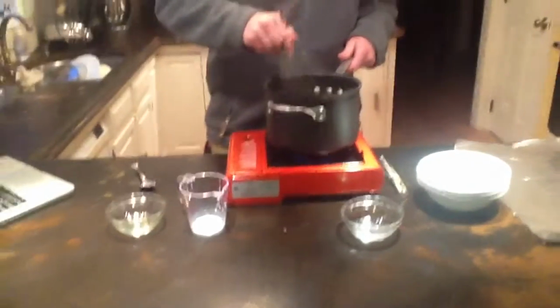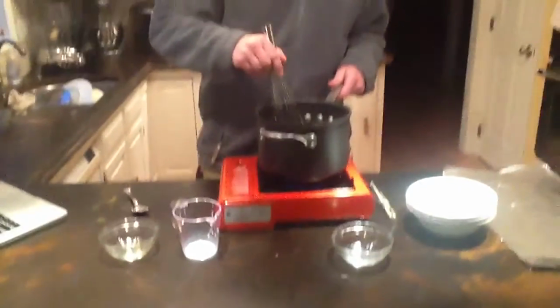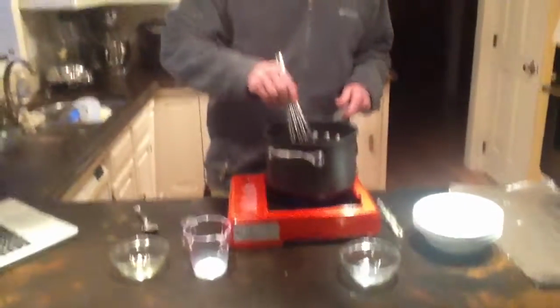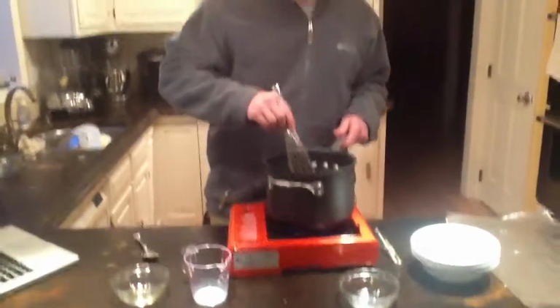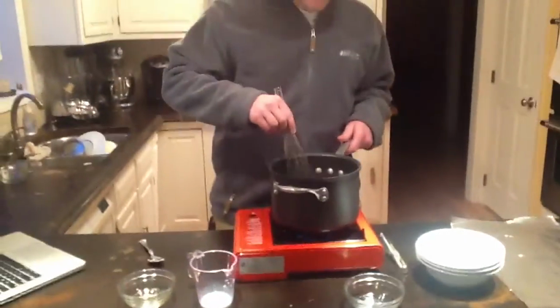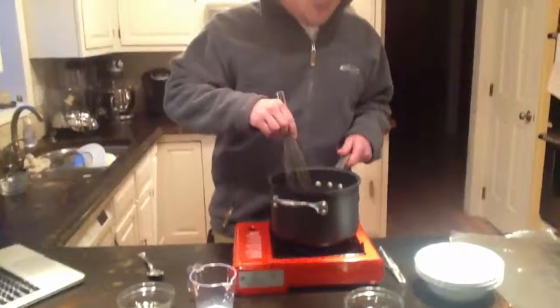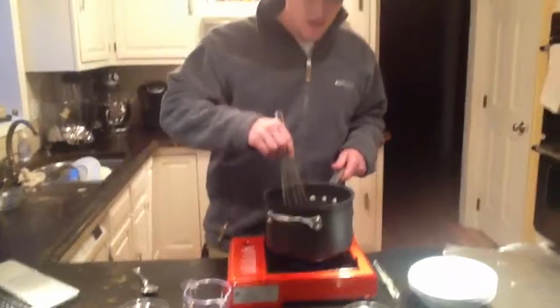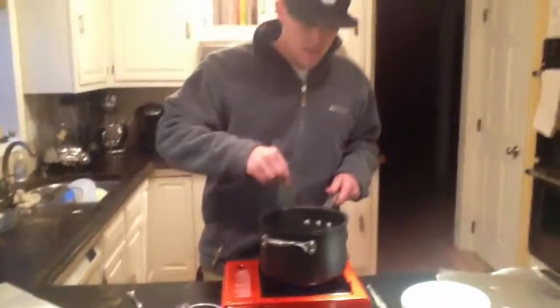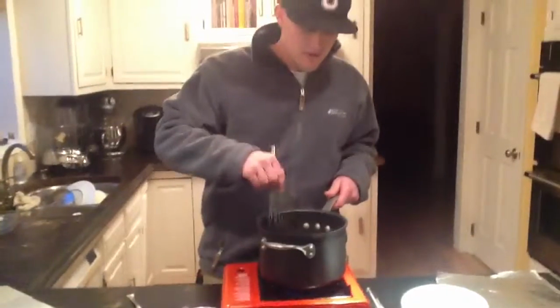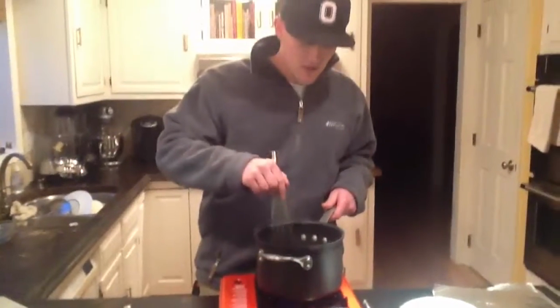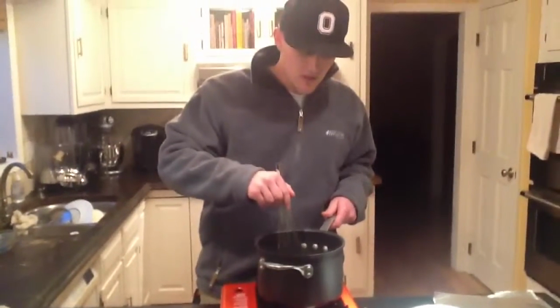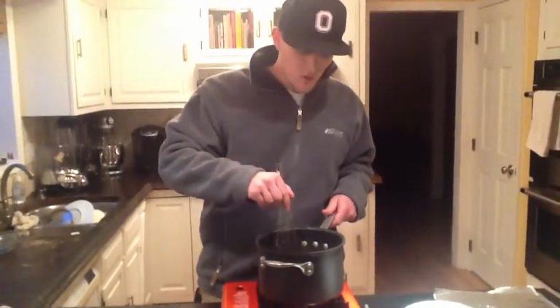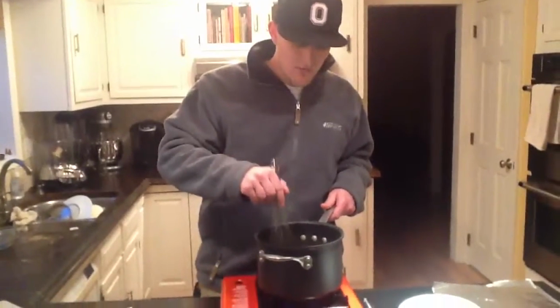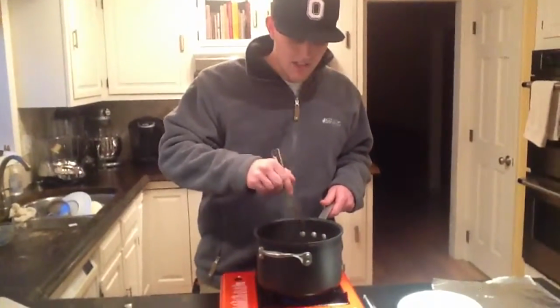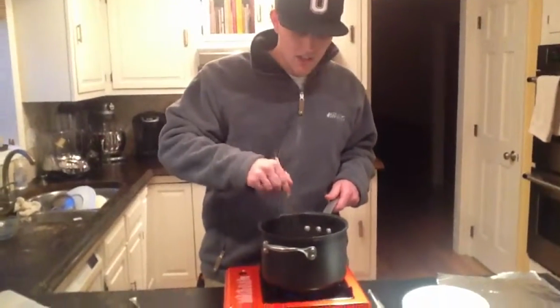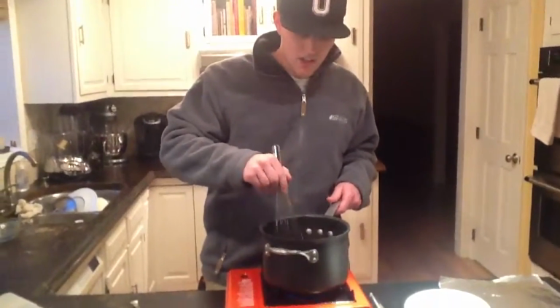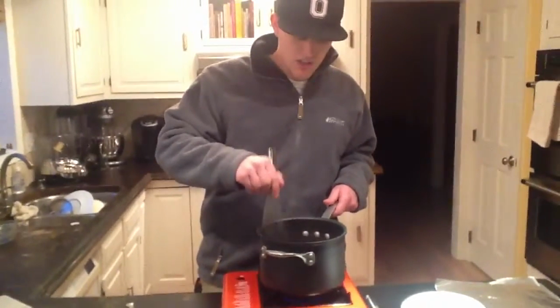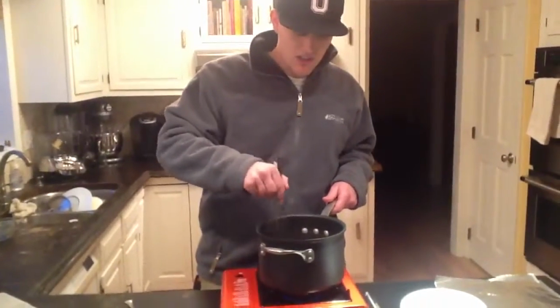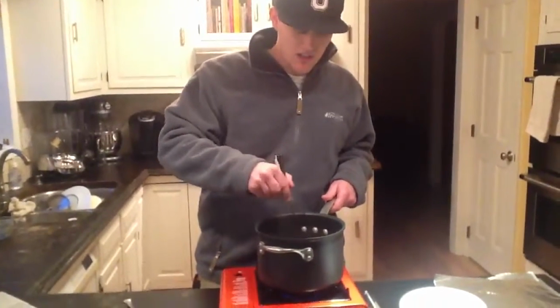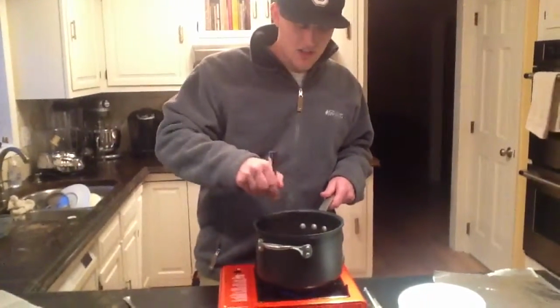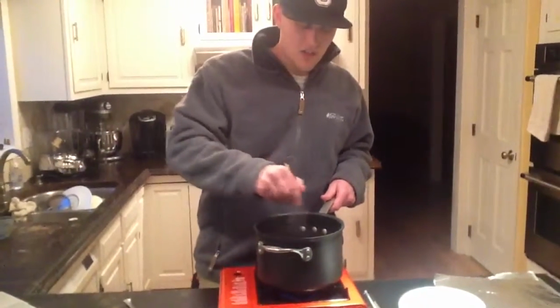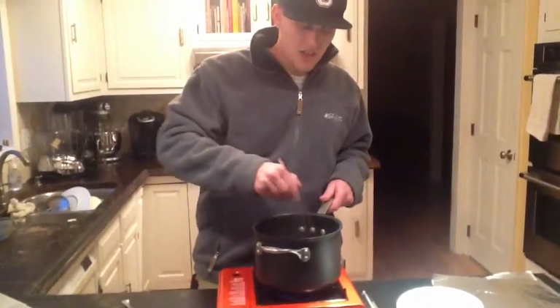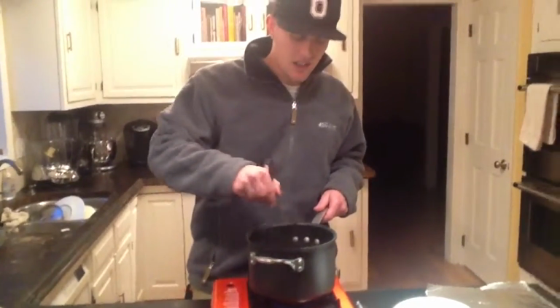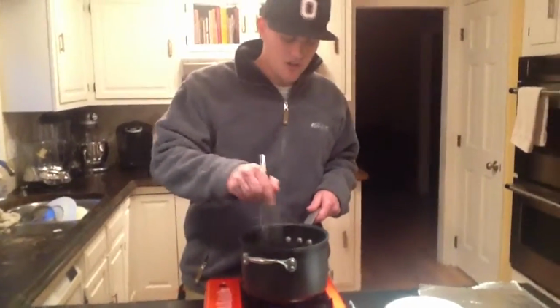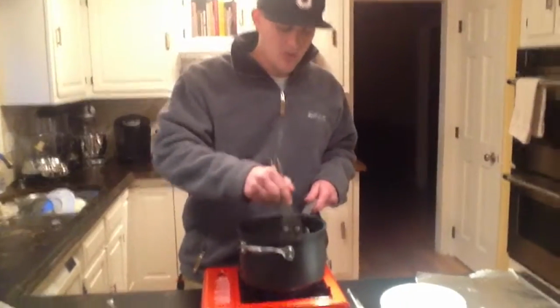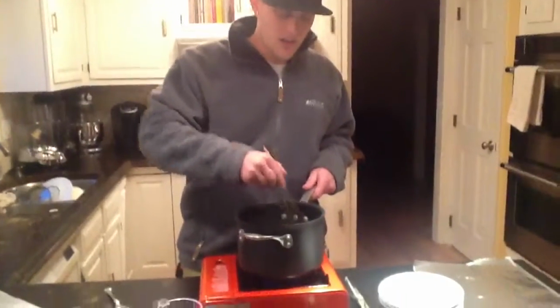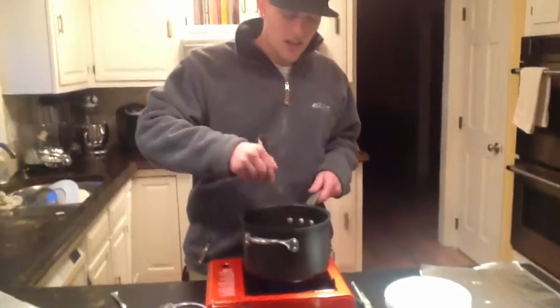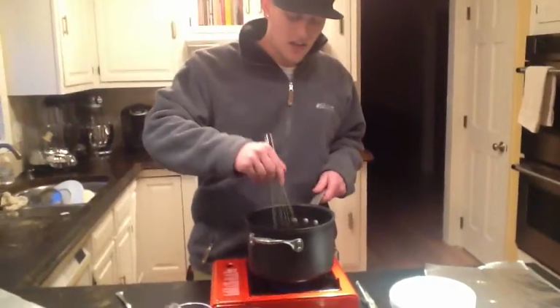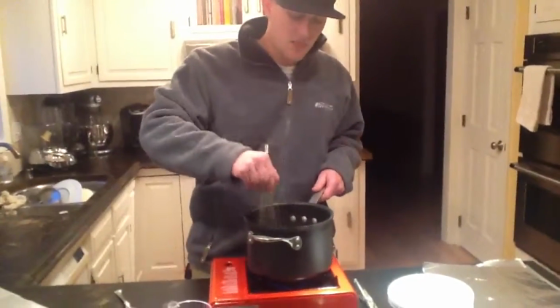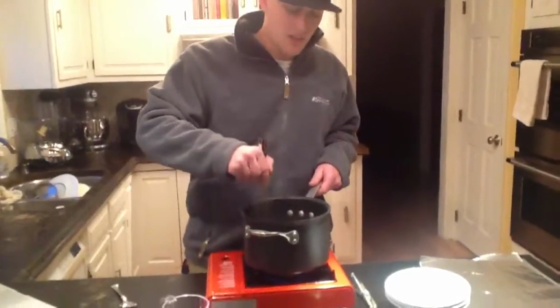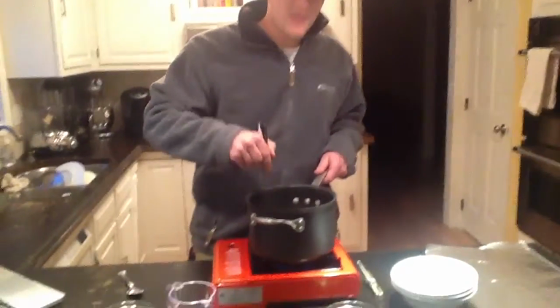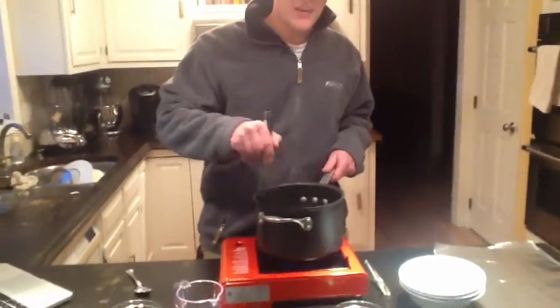This takes about 20 minutes to cook, so we're going to cut it real quick and we'll be right back.